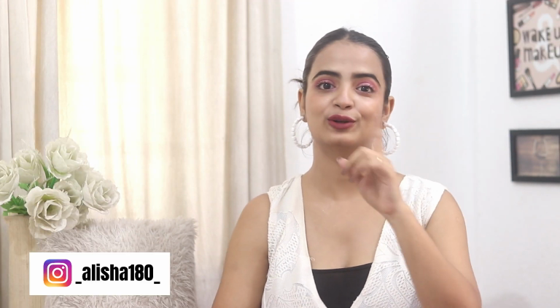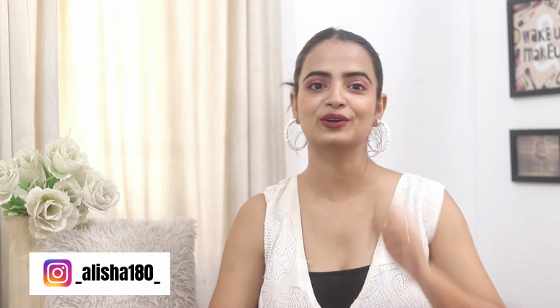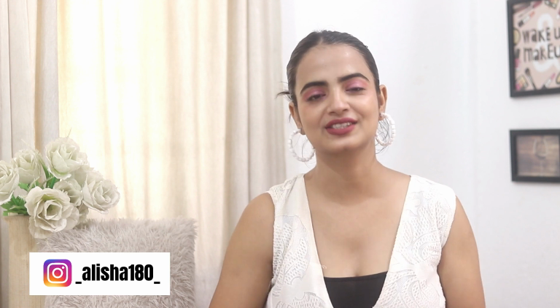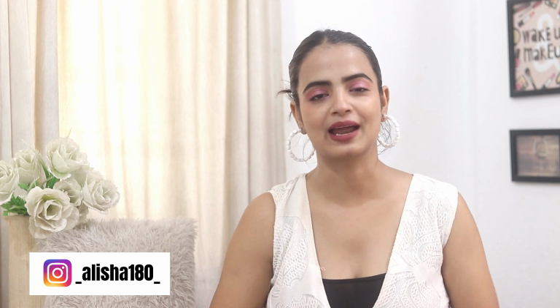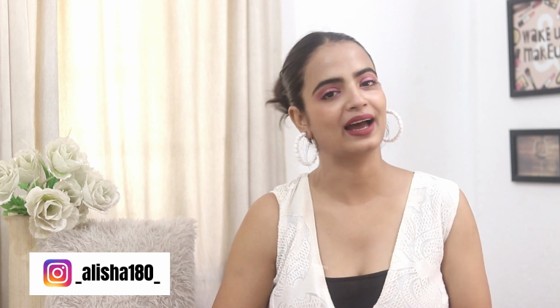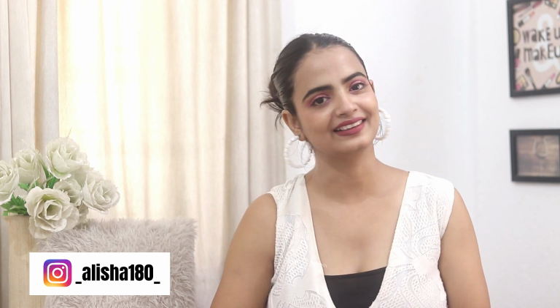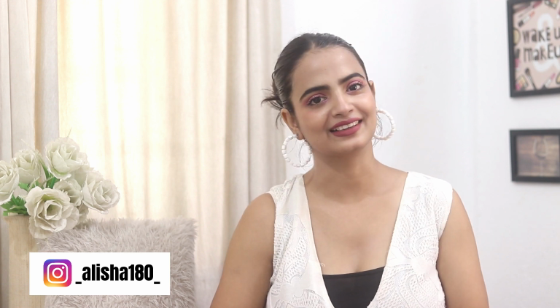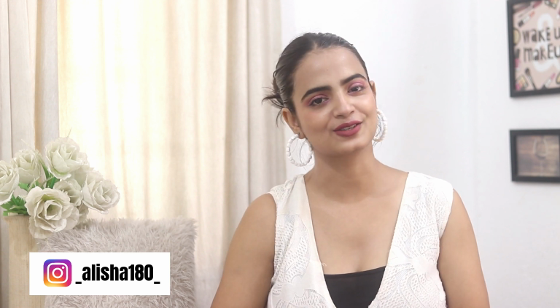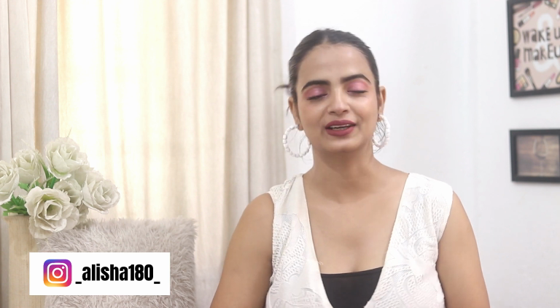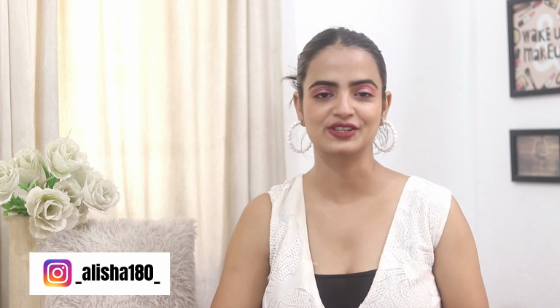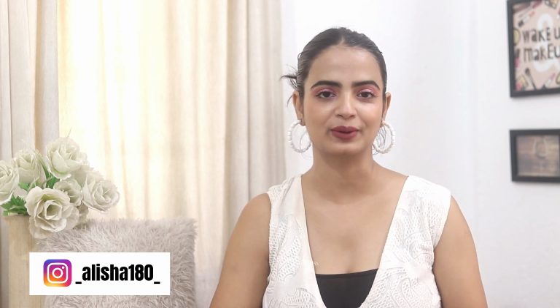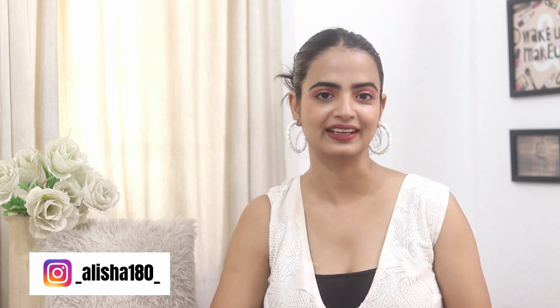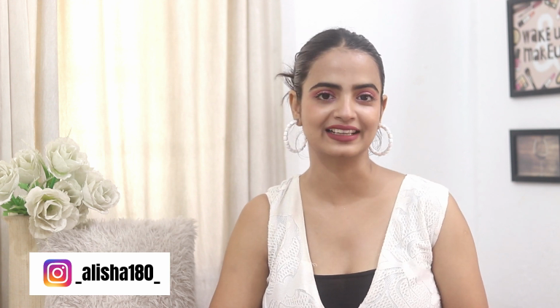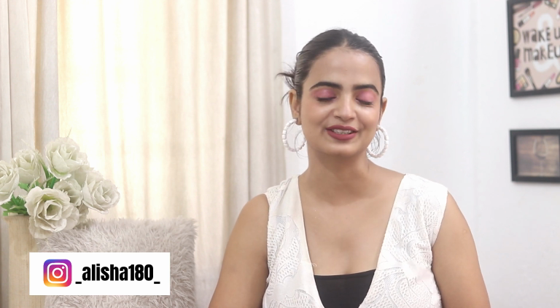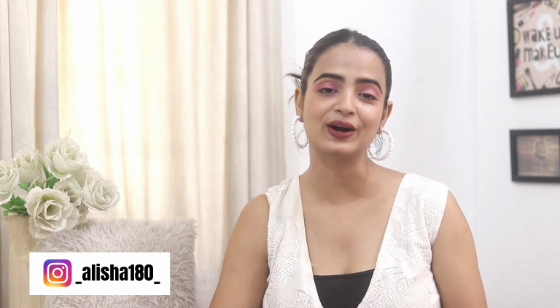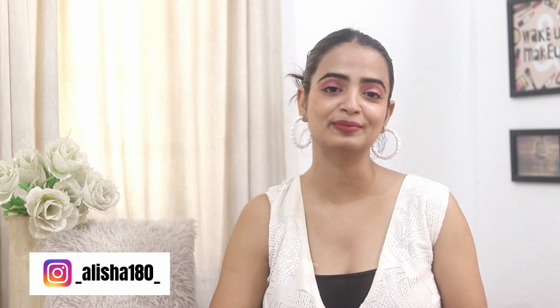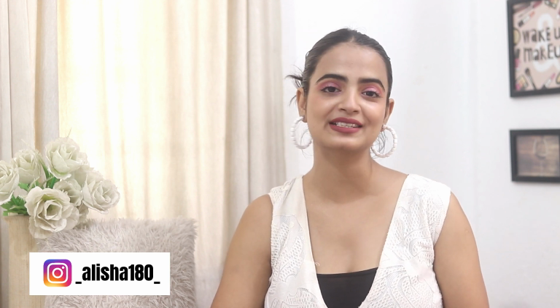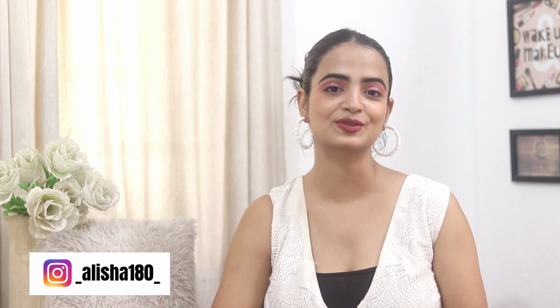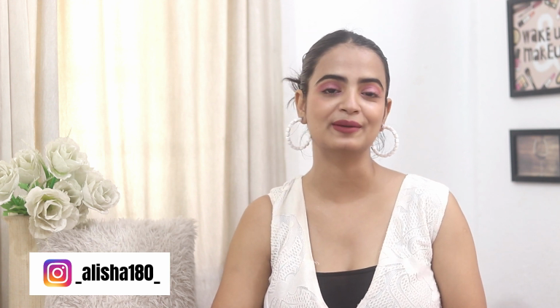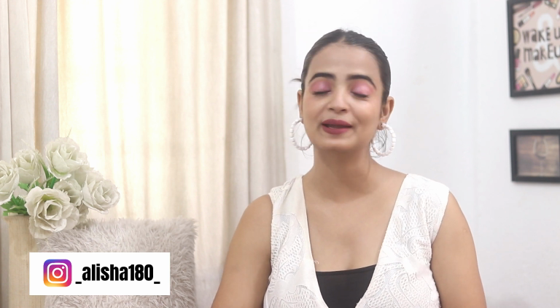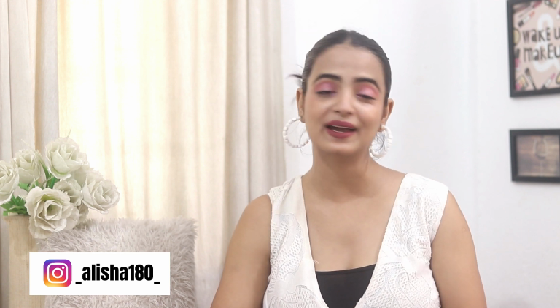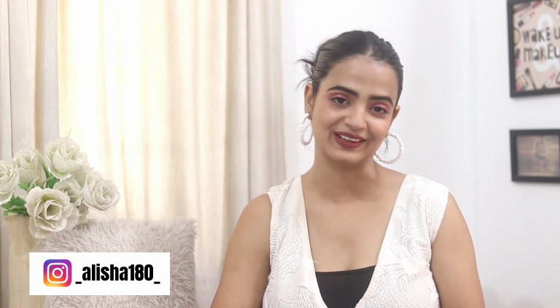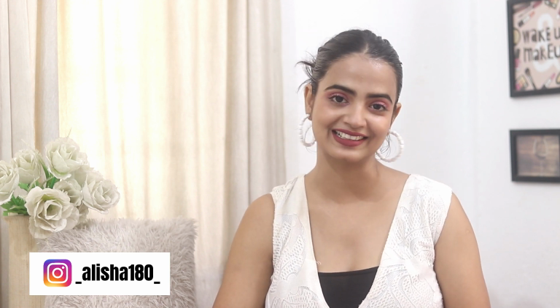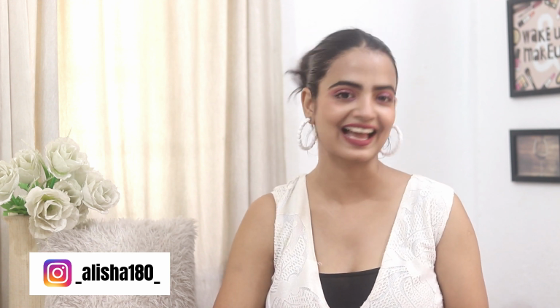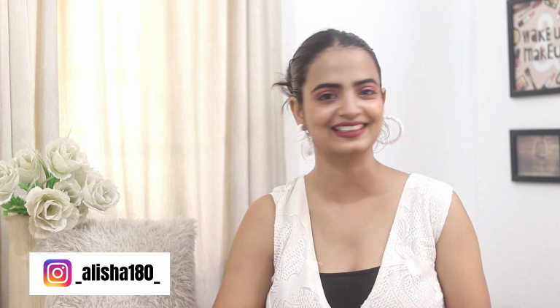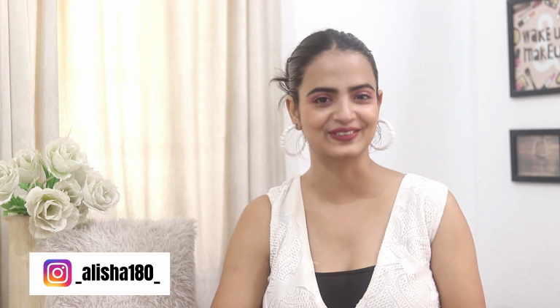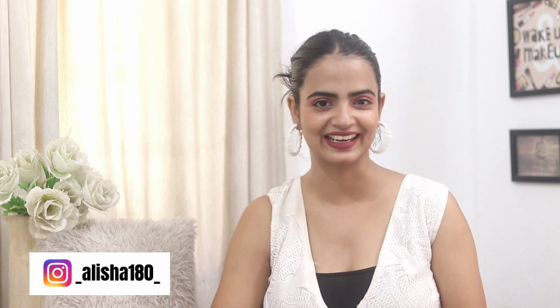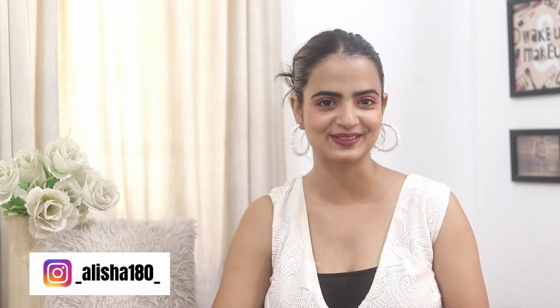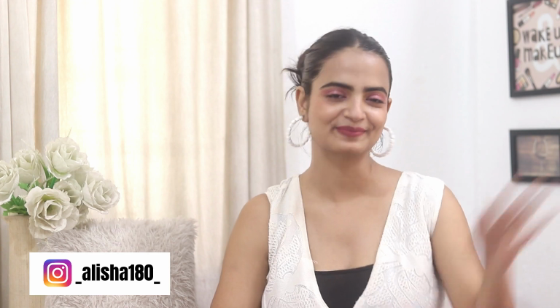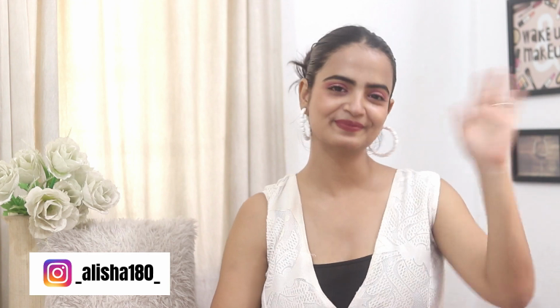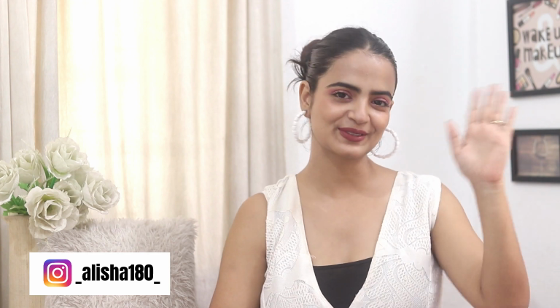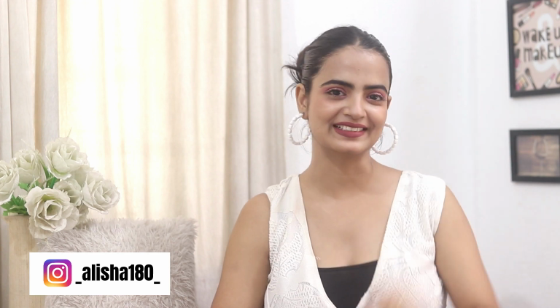Without wasting any more time, give this video a thumbs up and please comment down your ideas and suggestions. Coming weeks will have very good videos related to the festive season, so stay hooked. Follow me on Instagram at alisha180, and please subscribe — I dare you guys! I'll see you in the next one. Toodles!